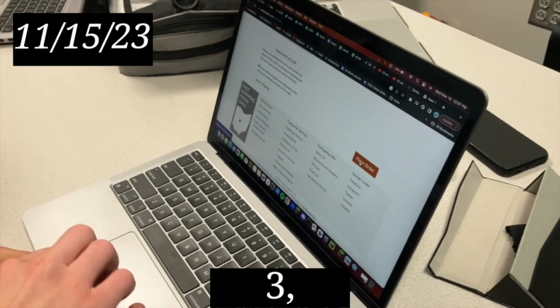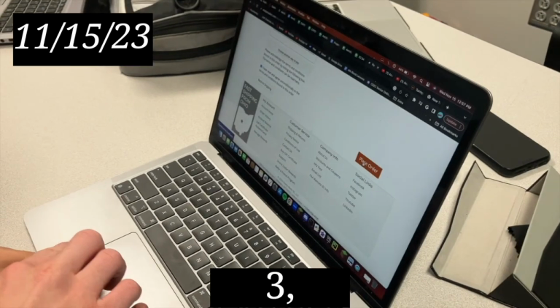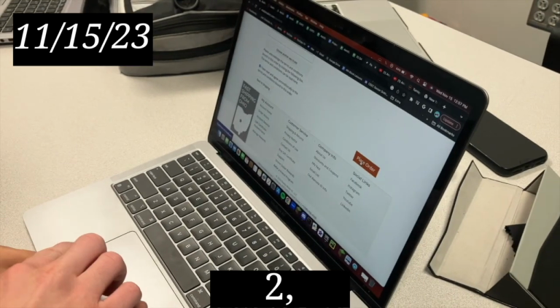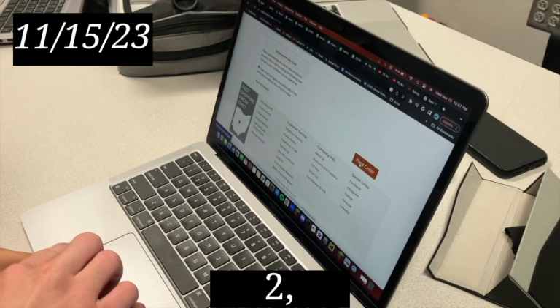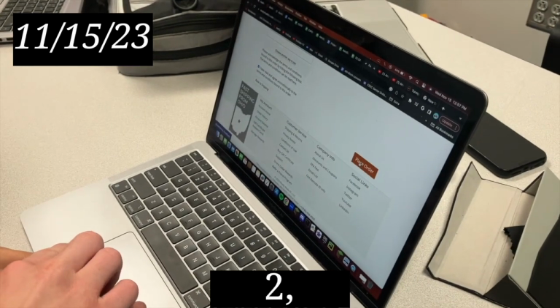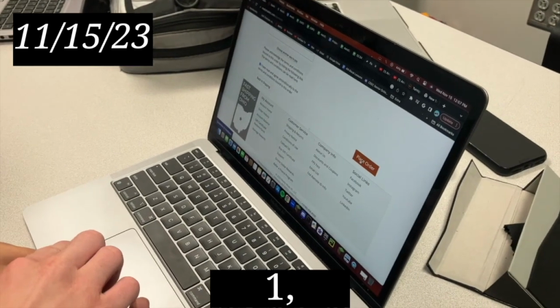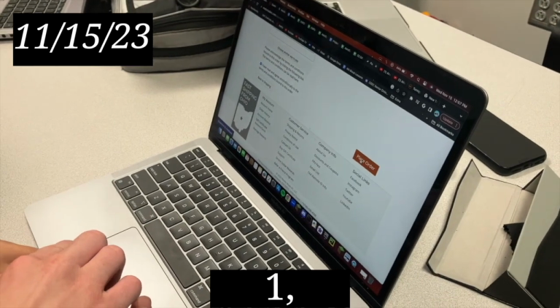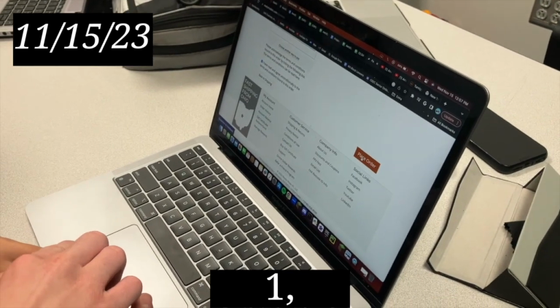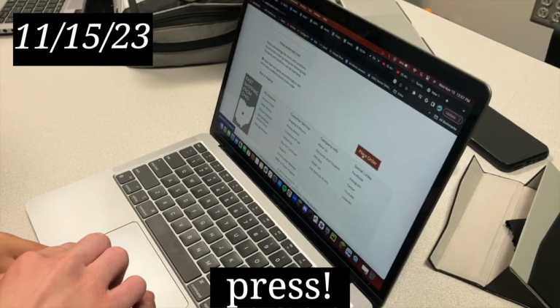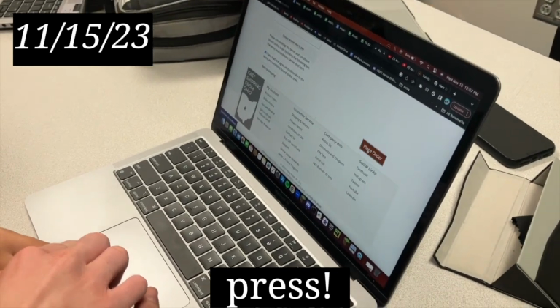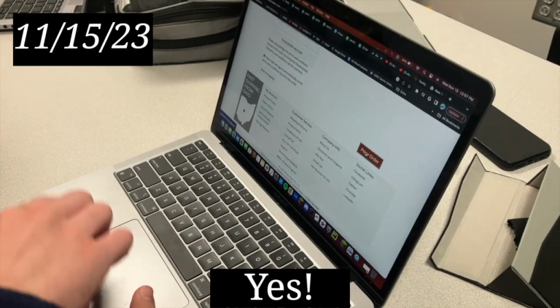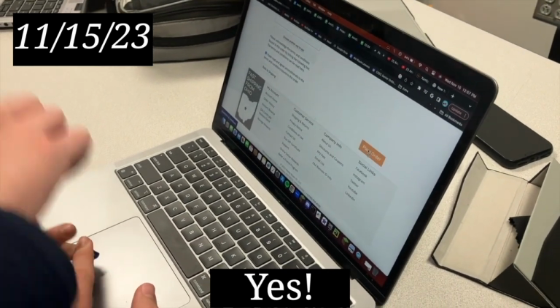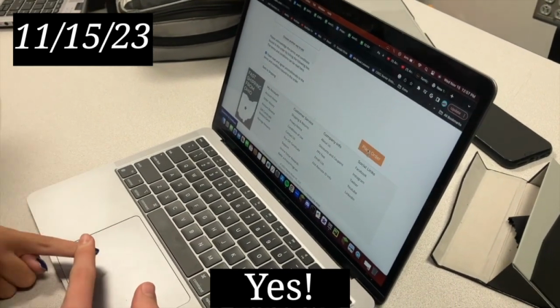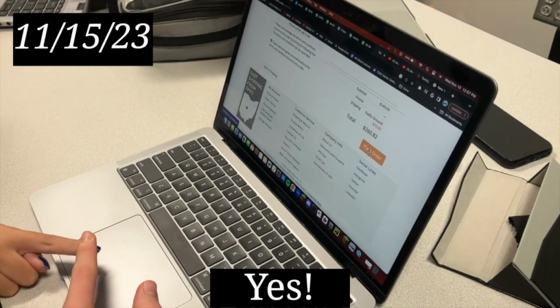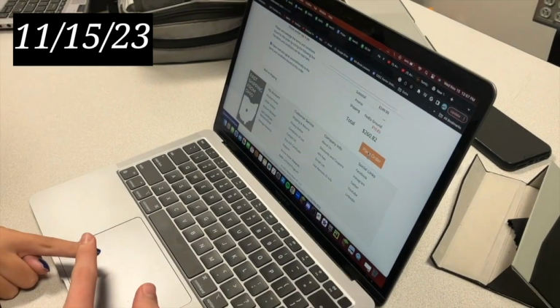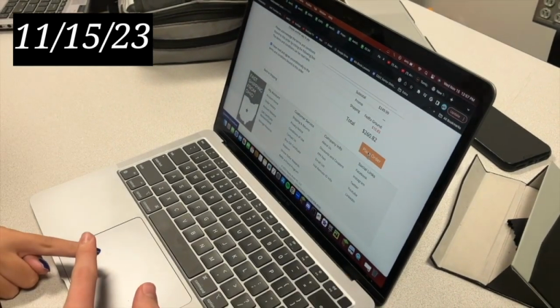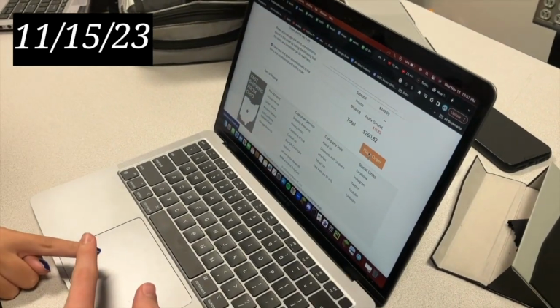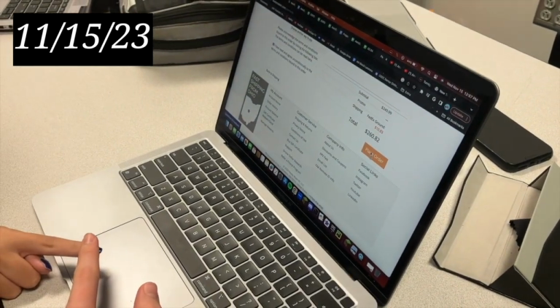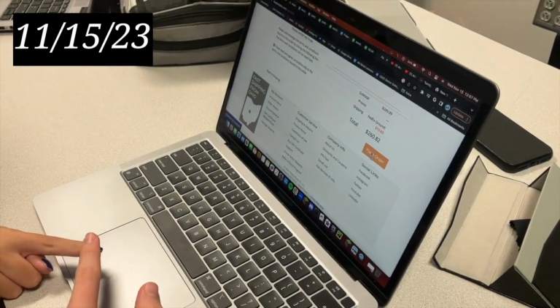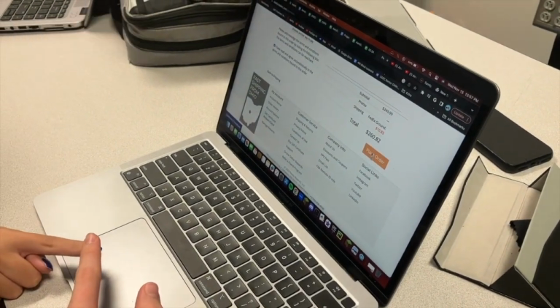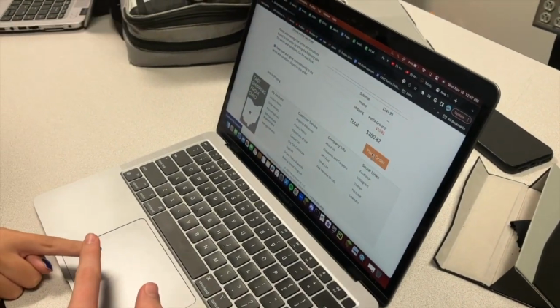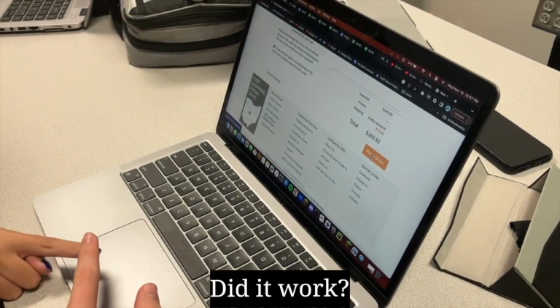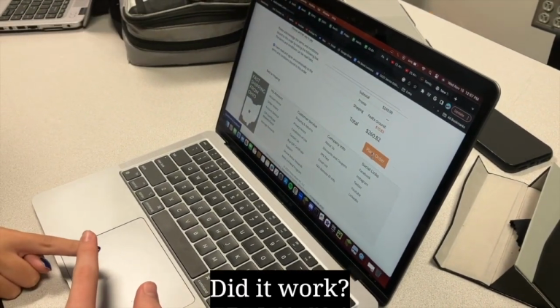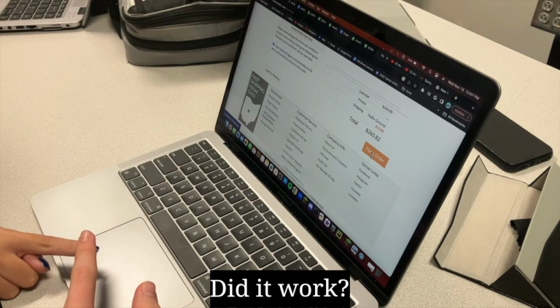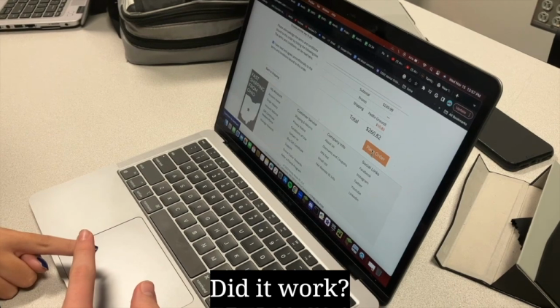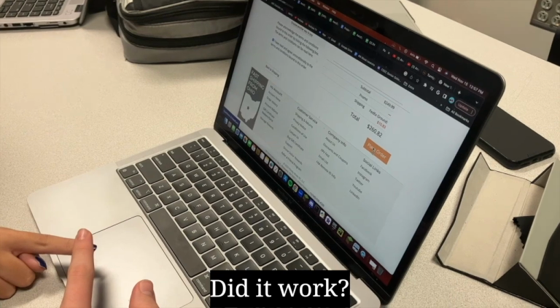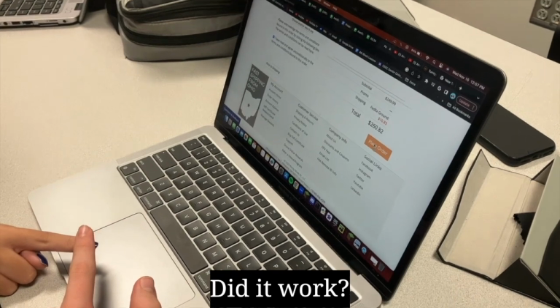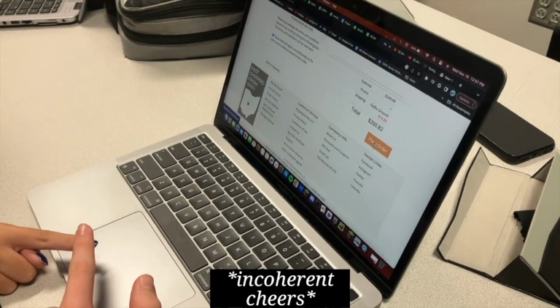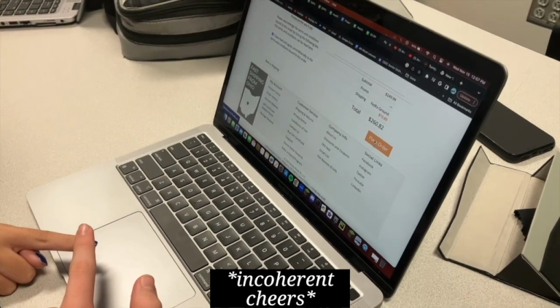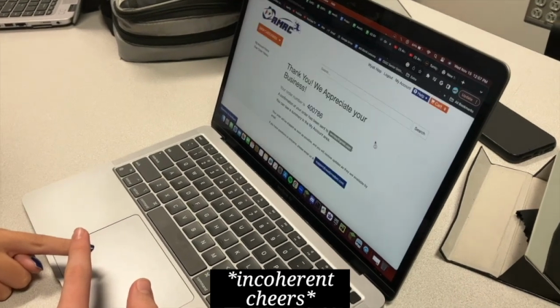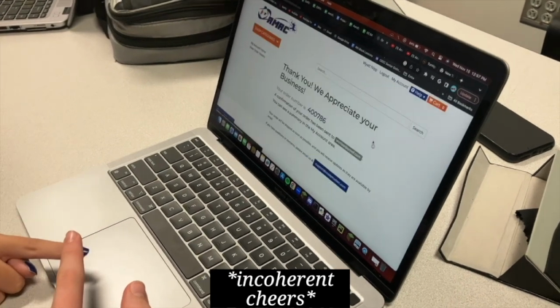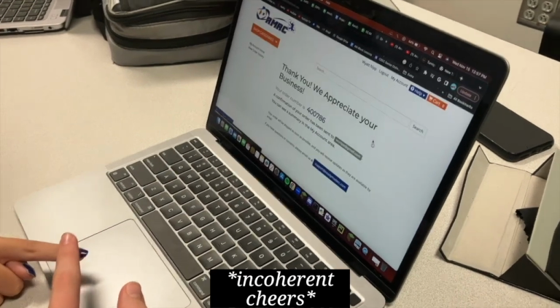We got it! Three, two, one — press. Yes! Oh my god, oh my god! Did it work? Woo!